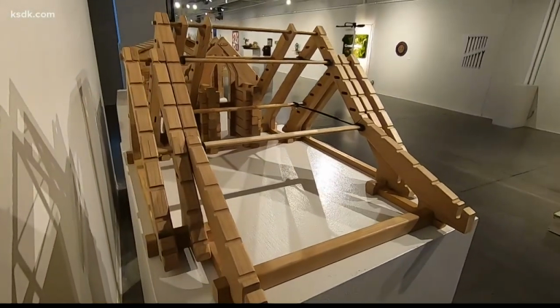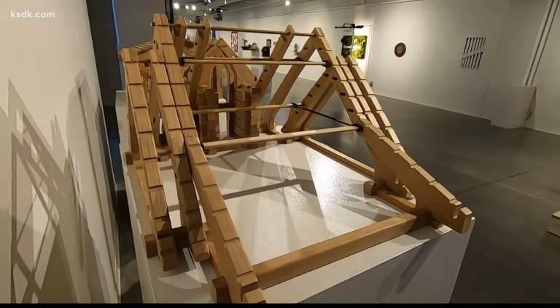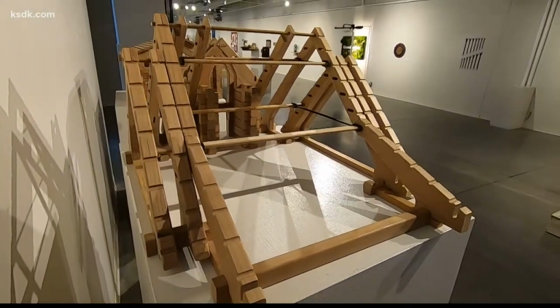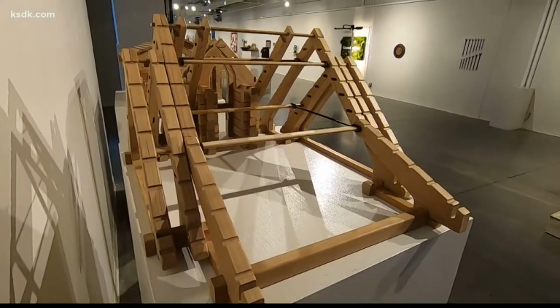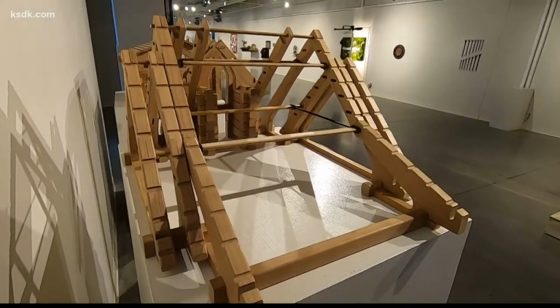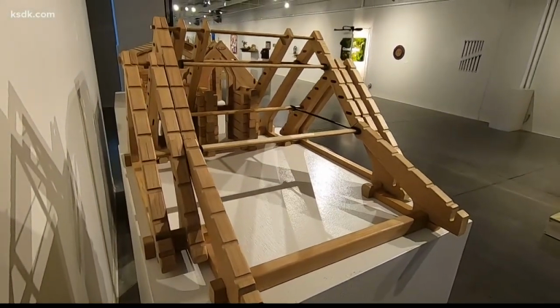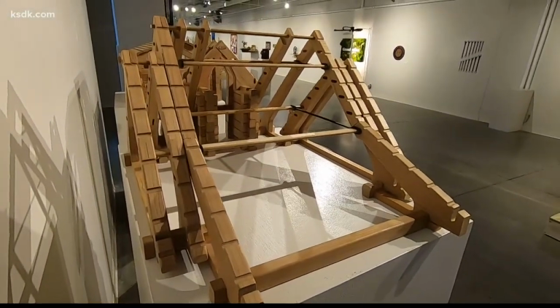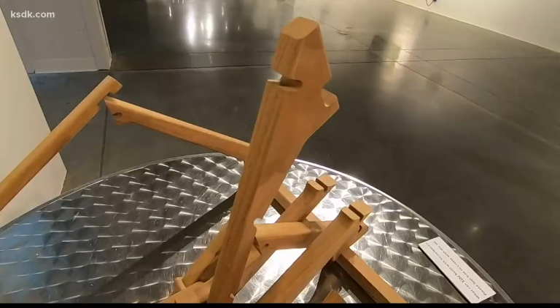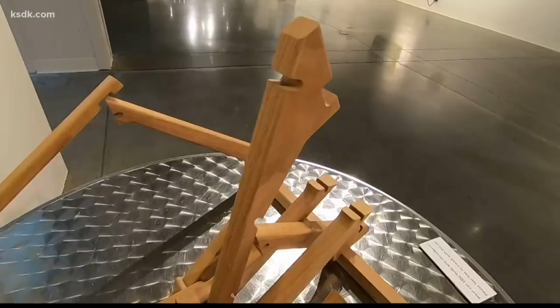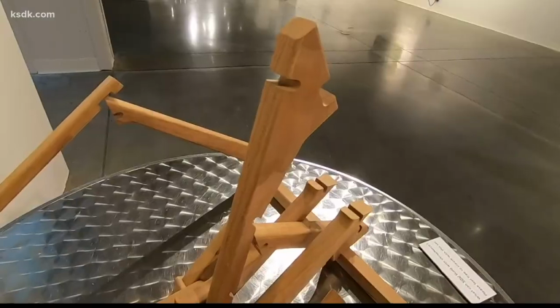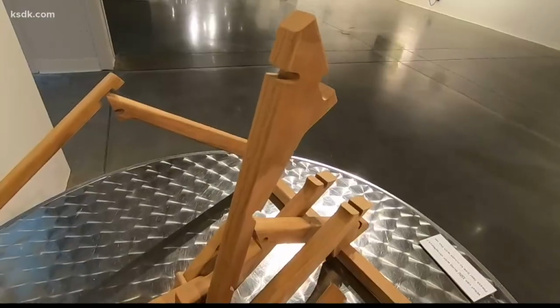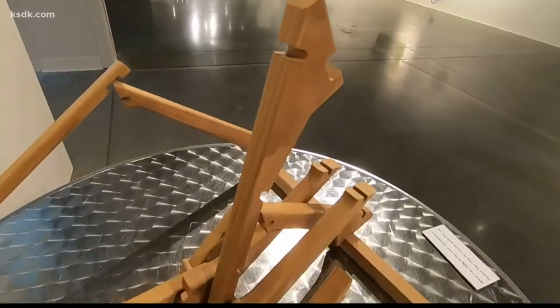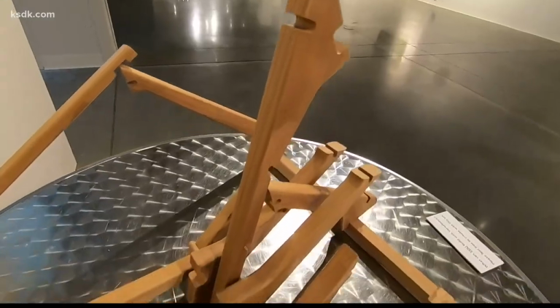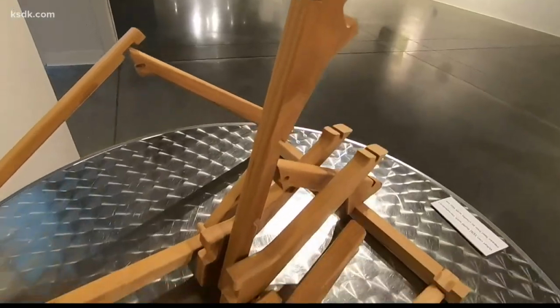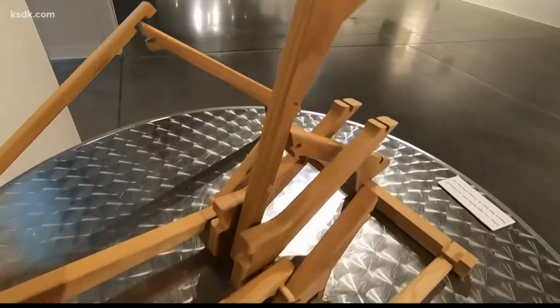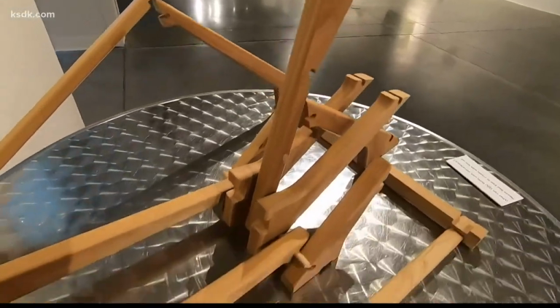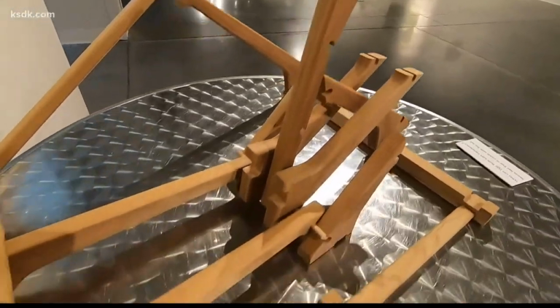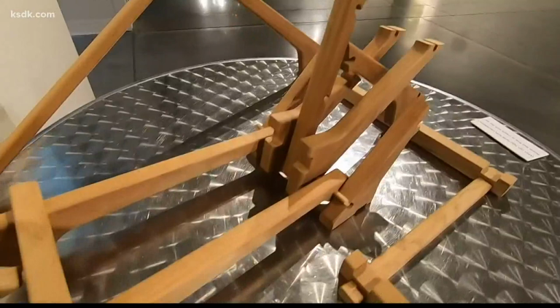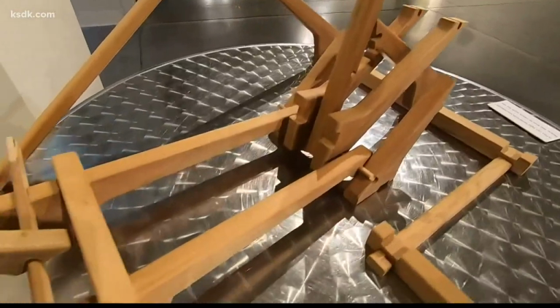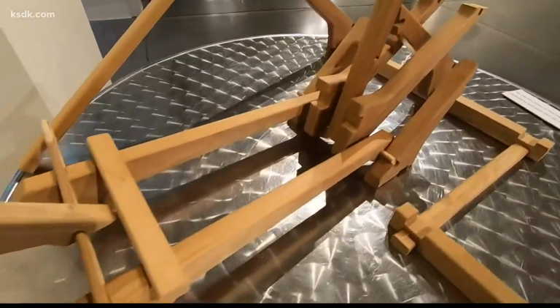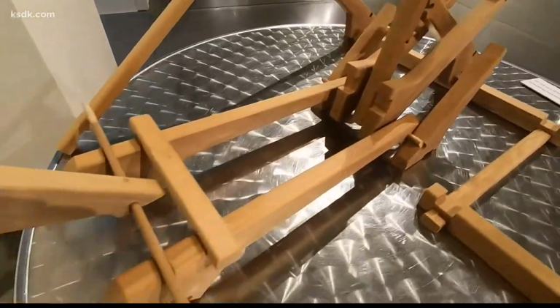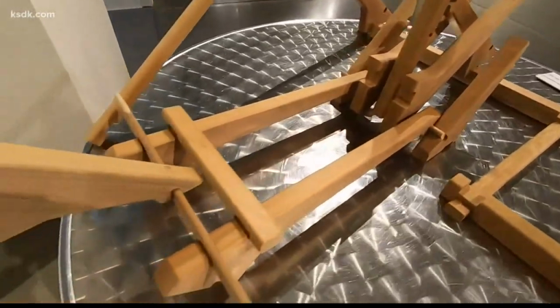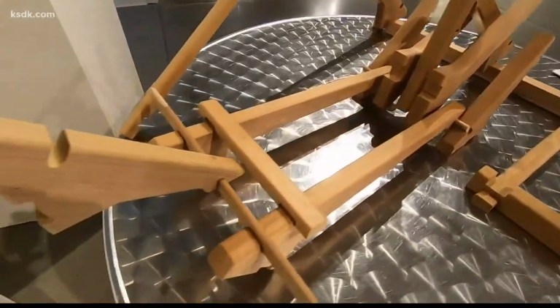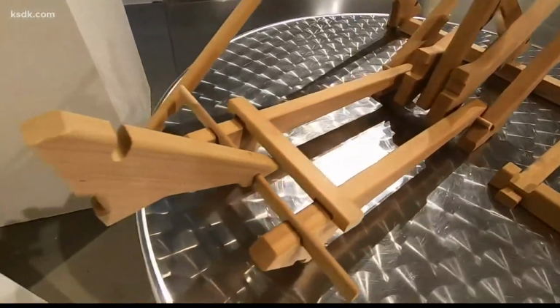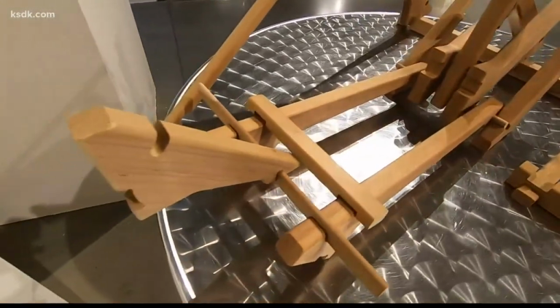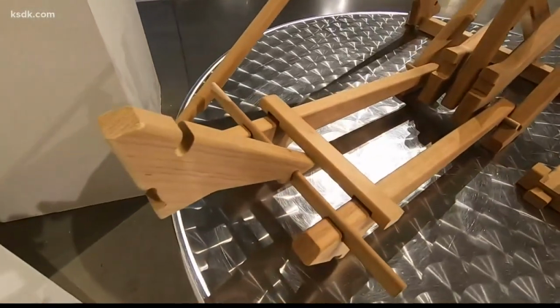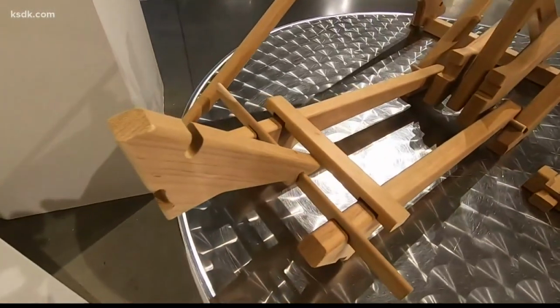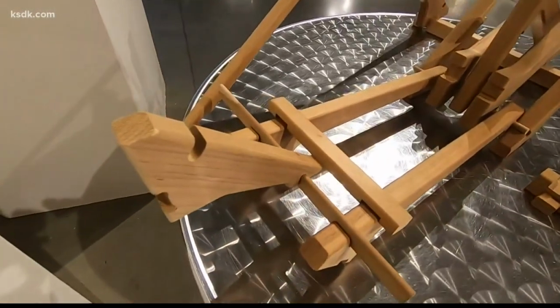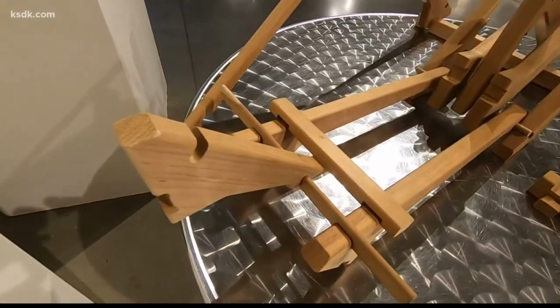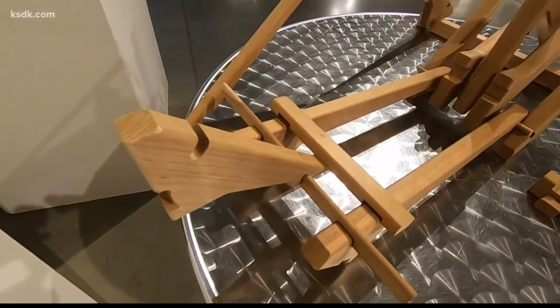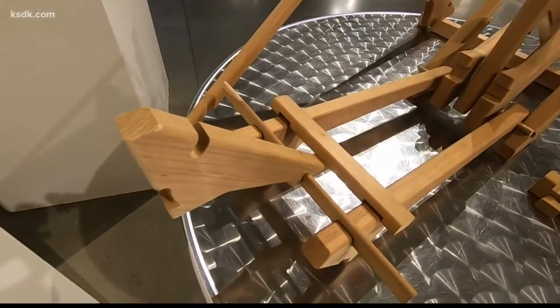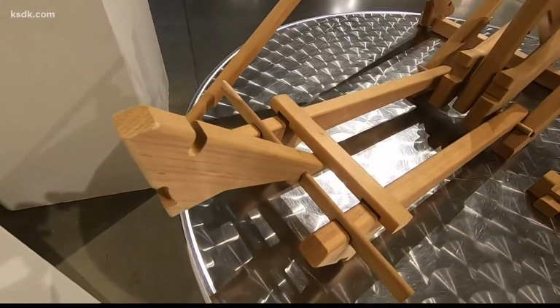Kids are able to work with the VersaNotch system. We have a table for them to create.